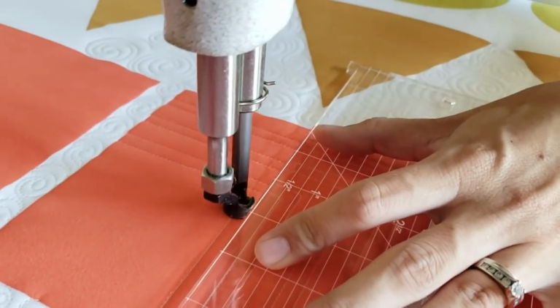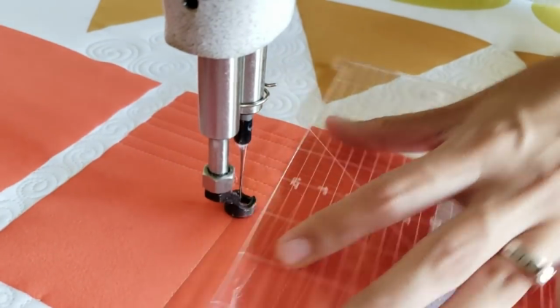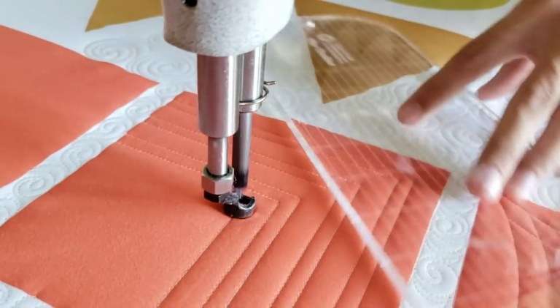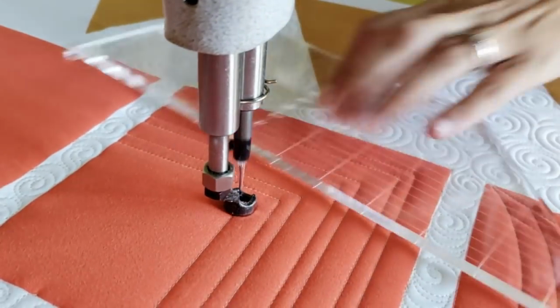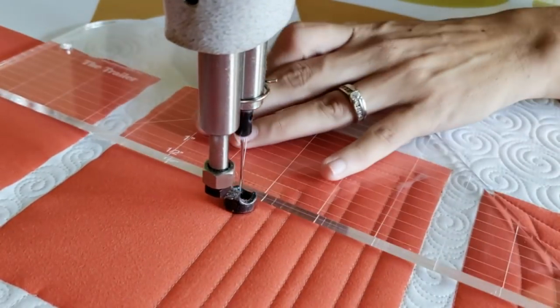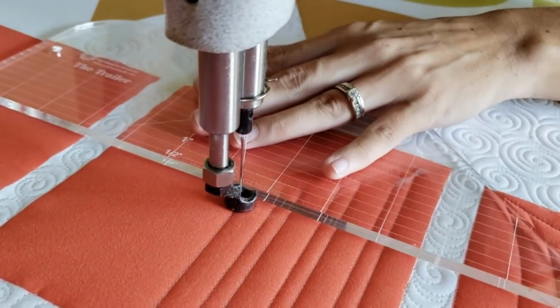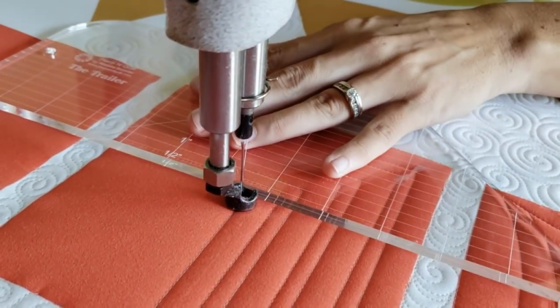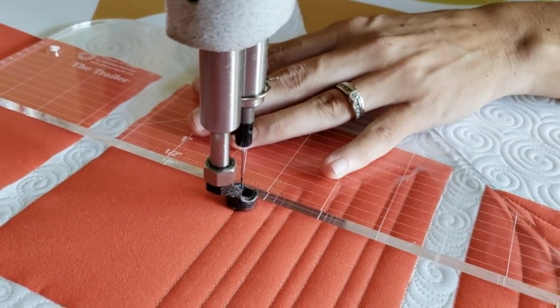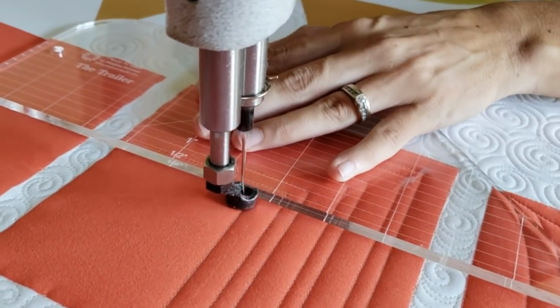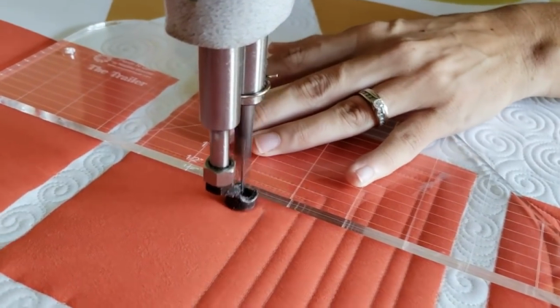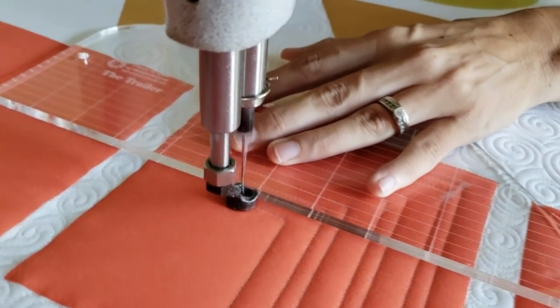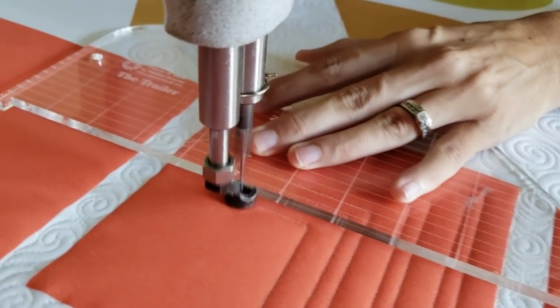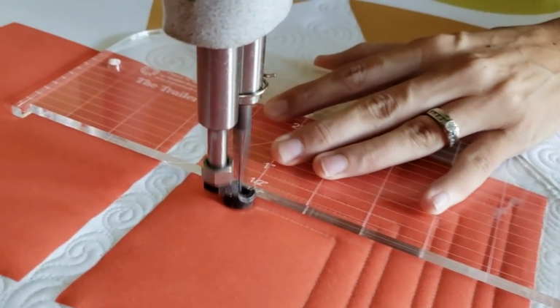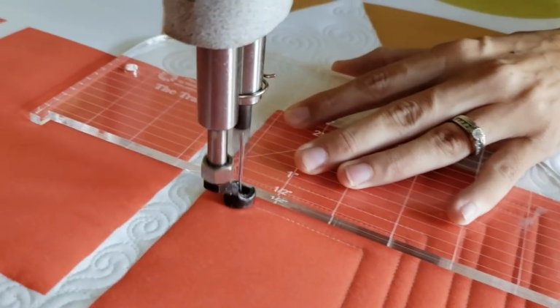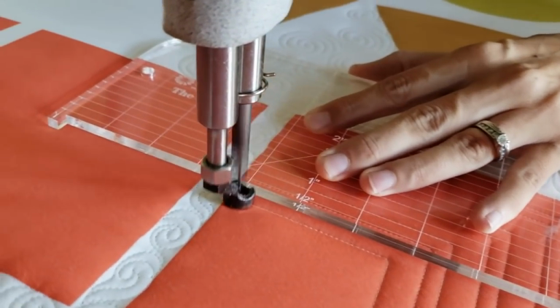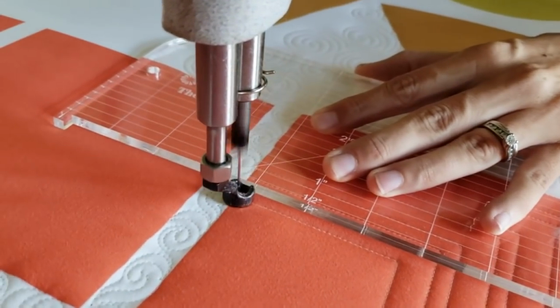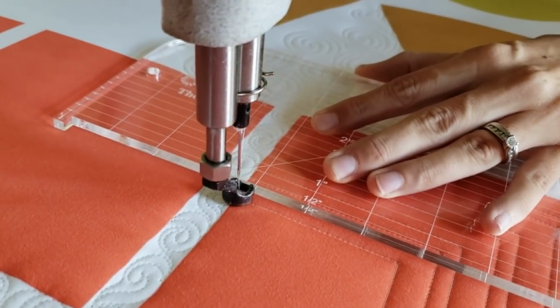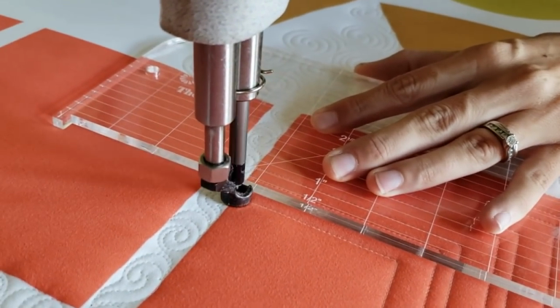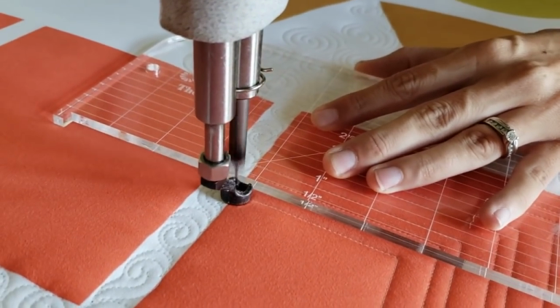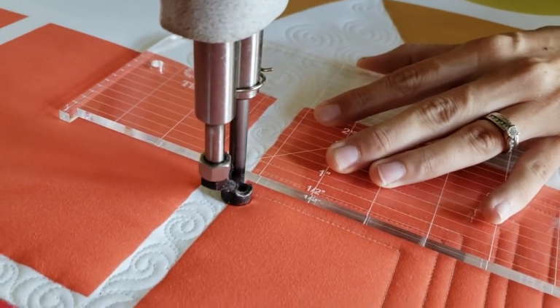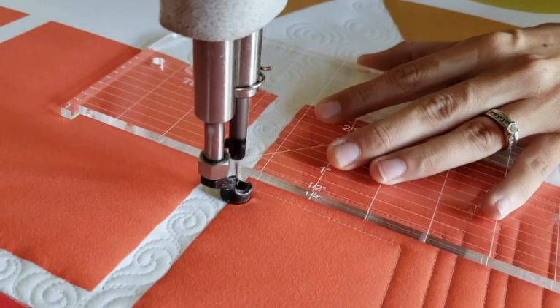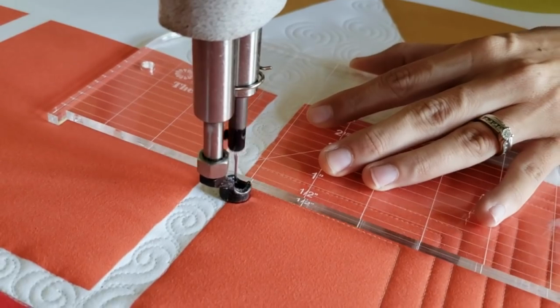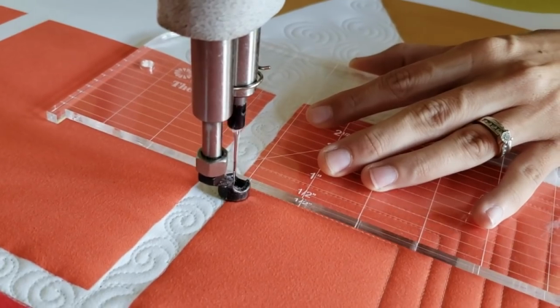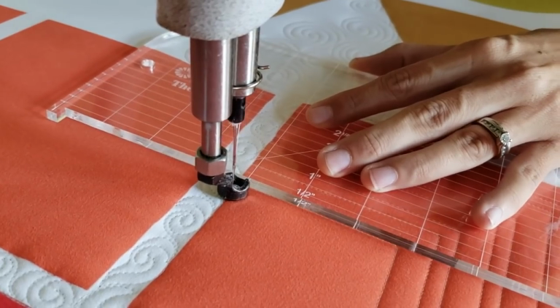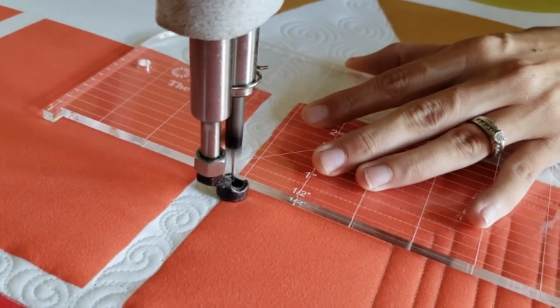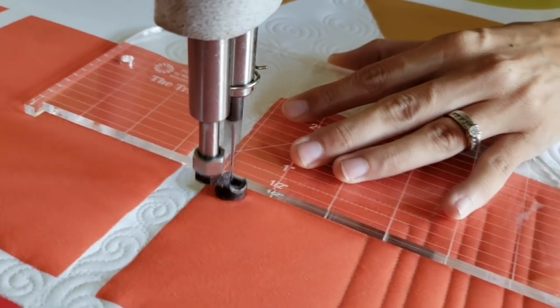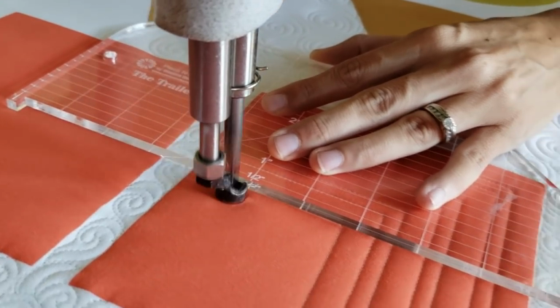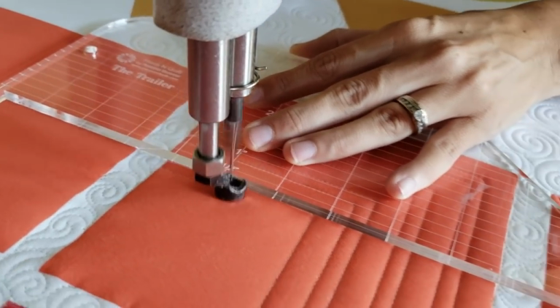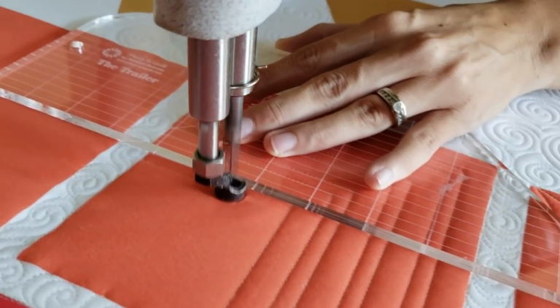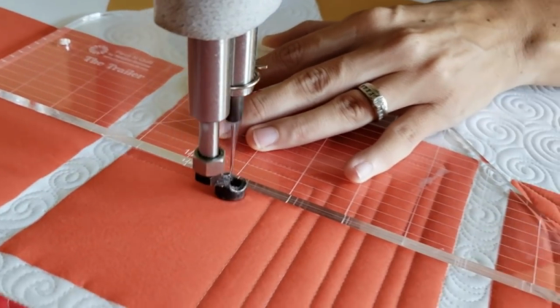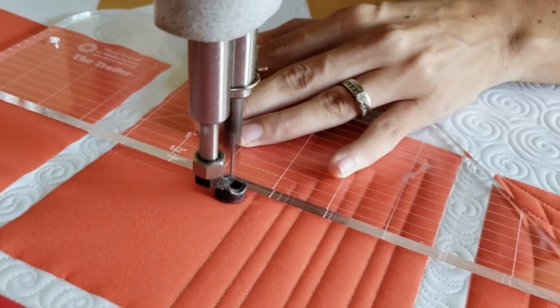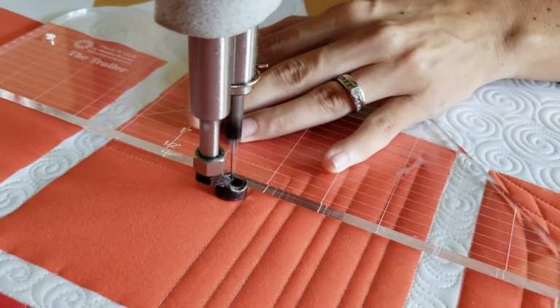Now, just a side tip: if you're struggling with this design and struggling with that spacing, you could always mark a diagonal line across your block as a reference line.